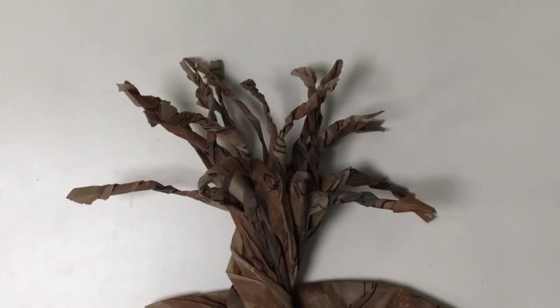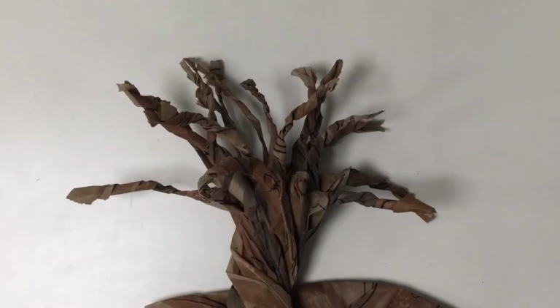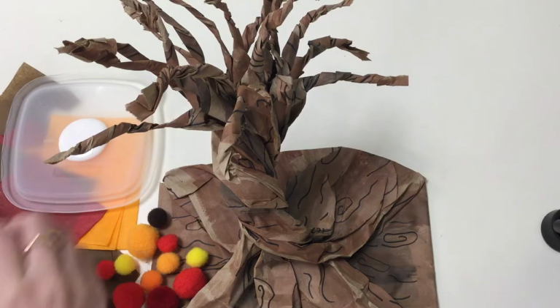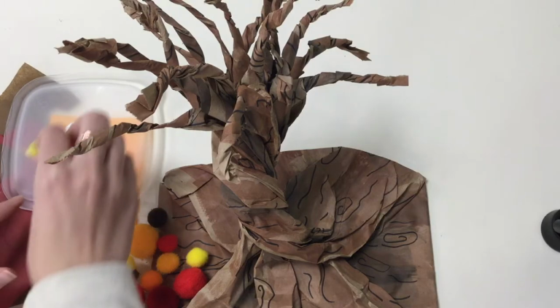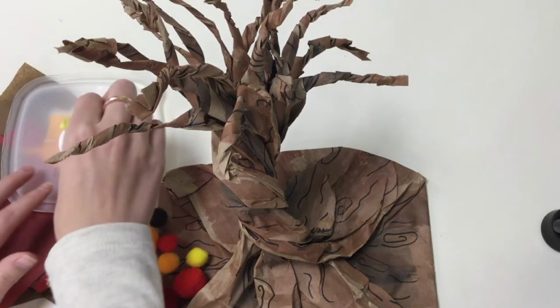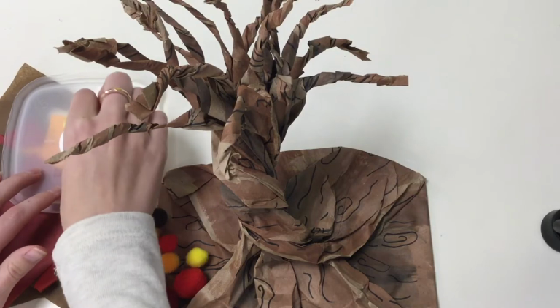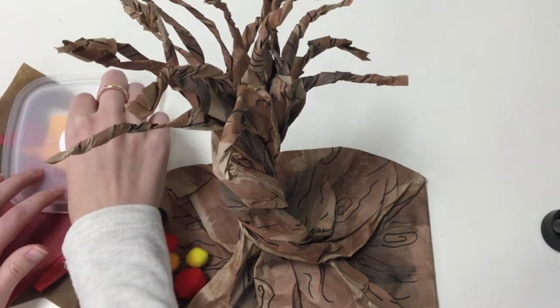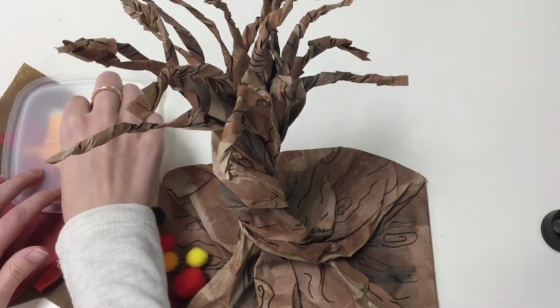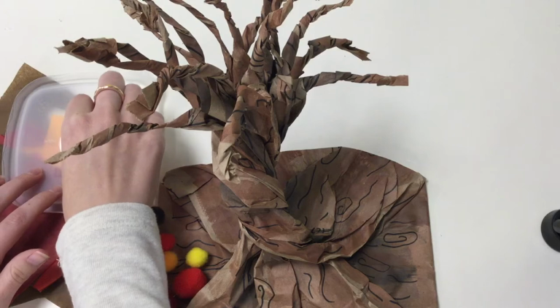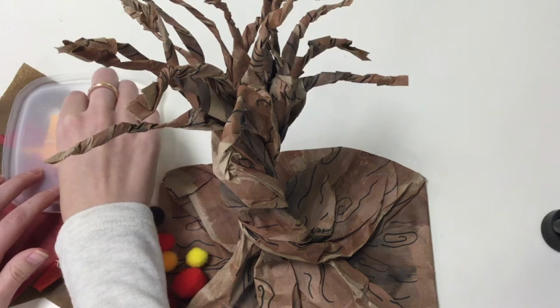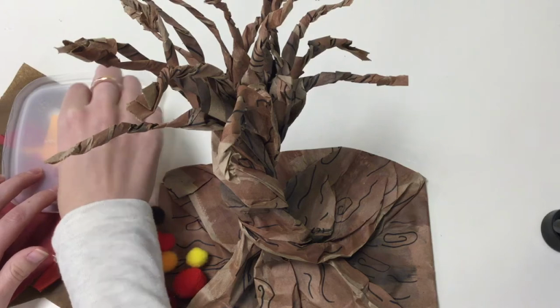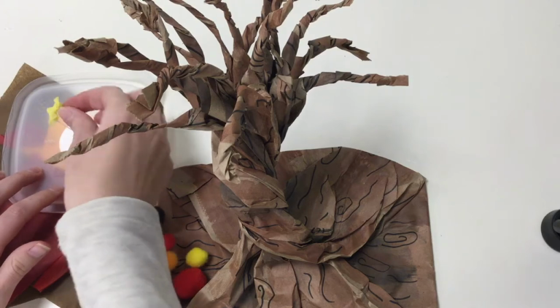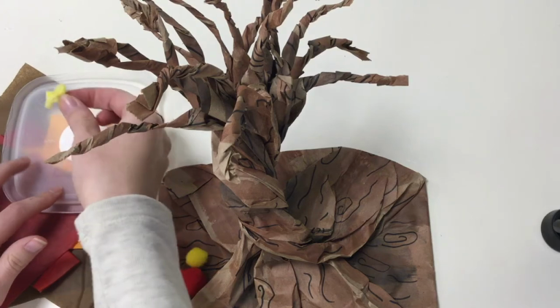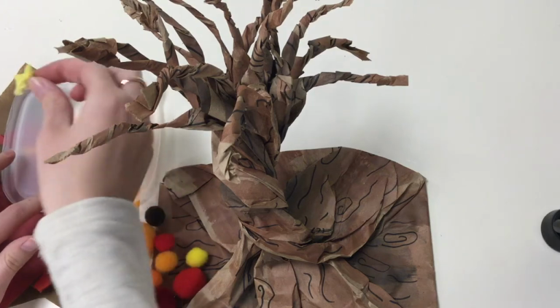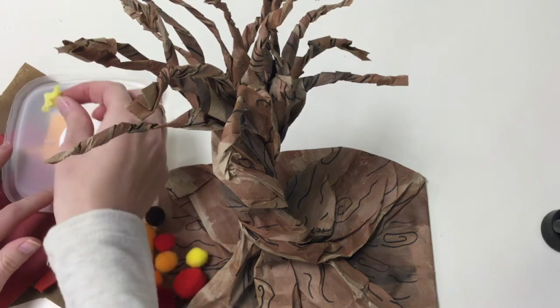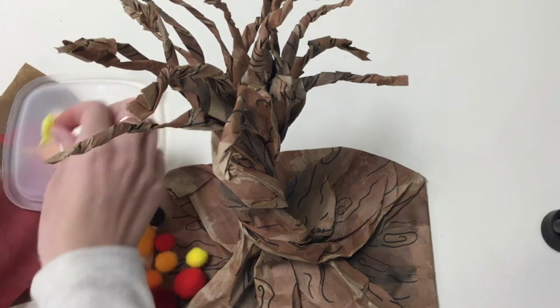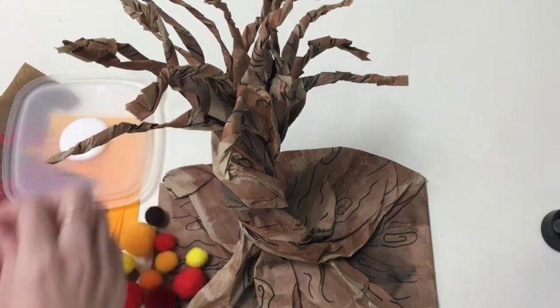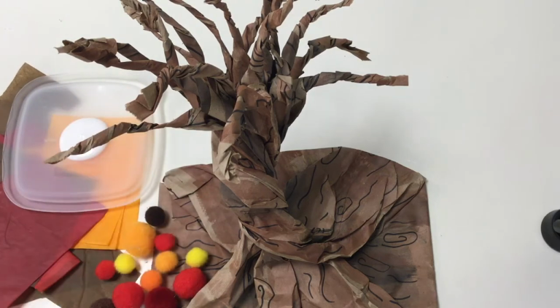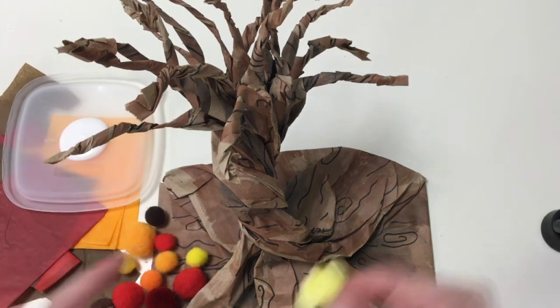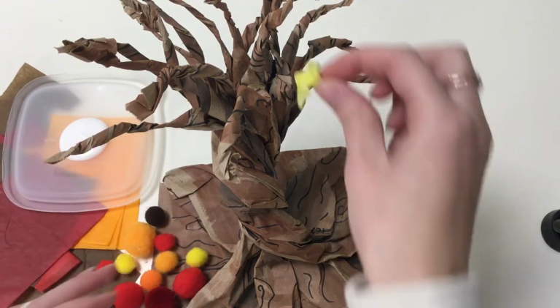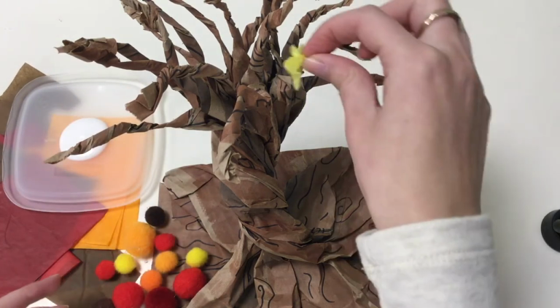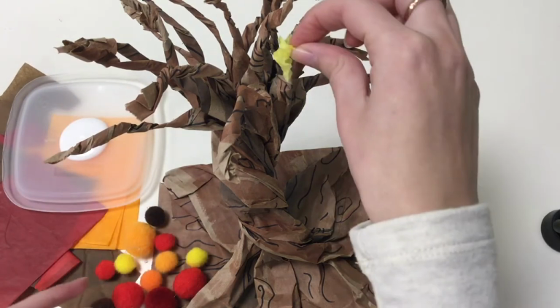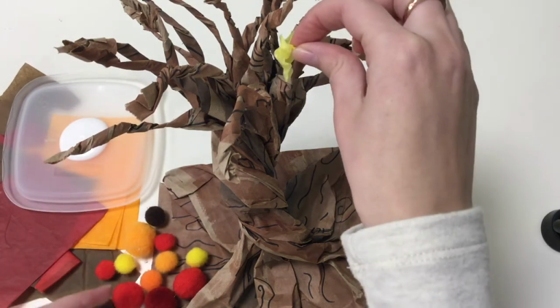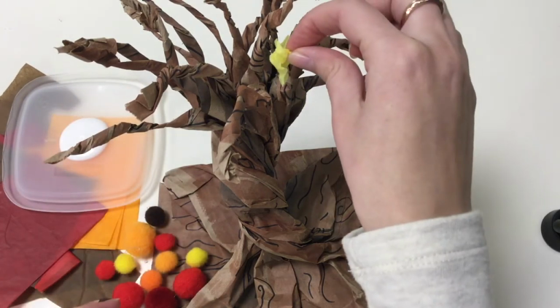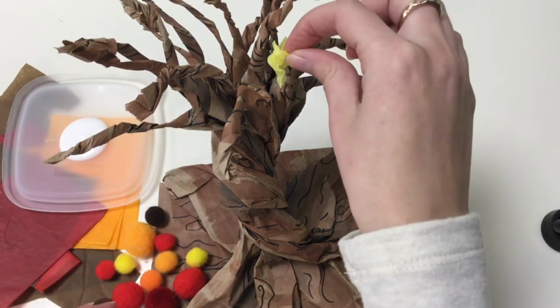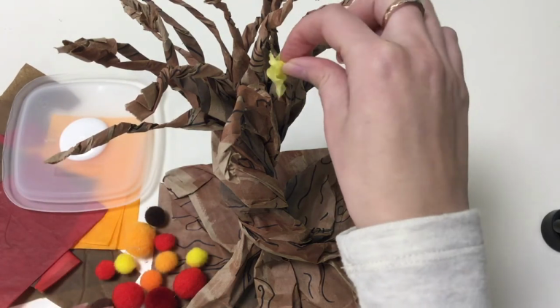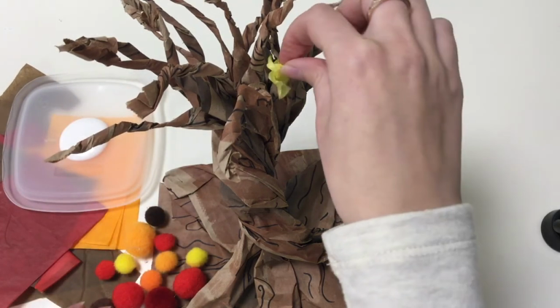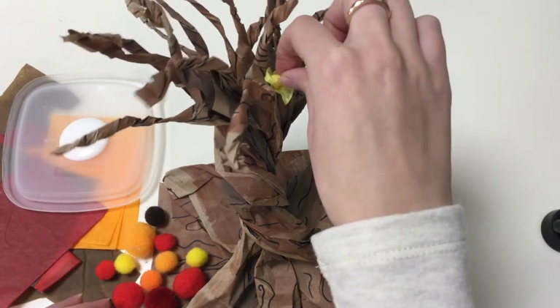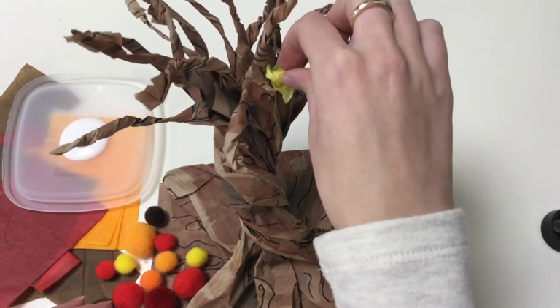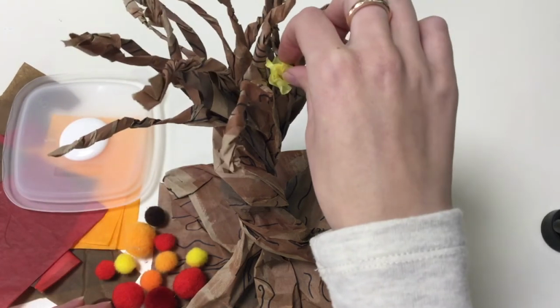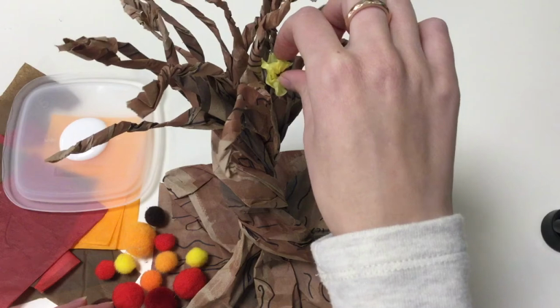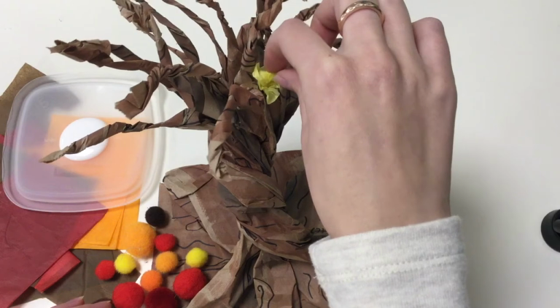Next, rip strips of tissue paper into tiny pieces and glue them all over the branches of the tree.